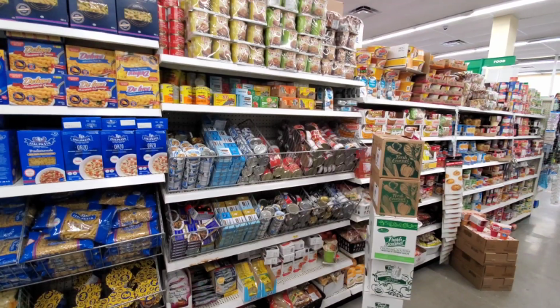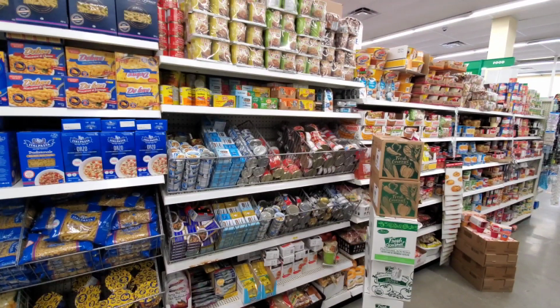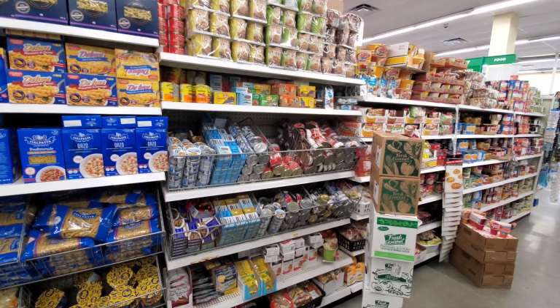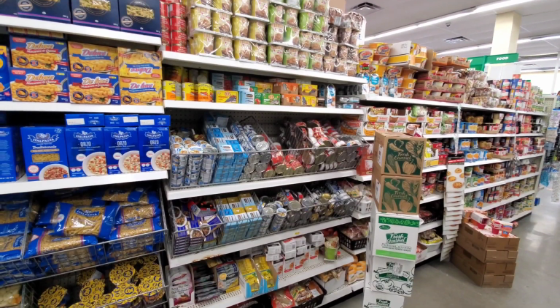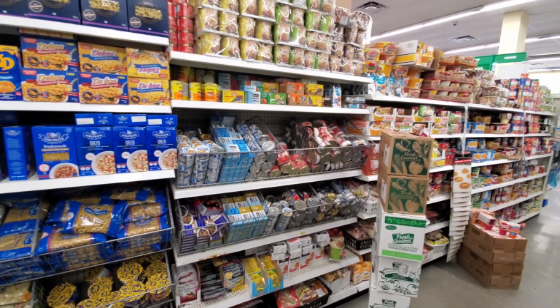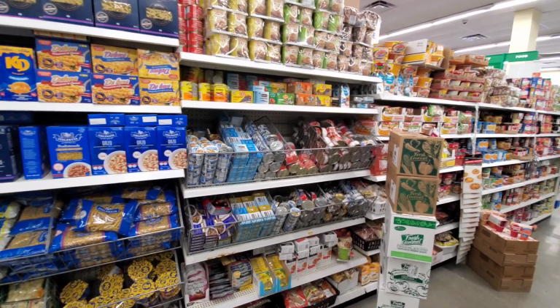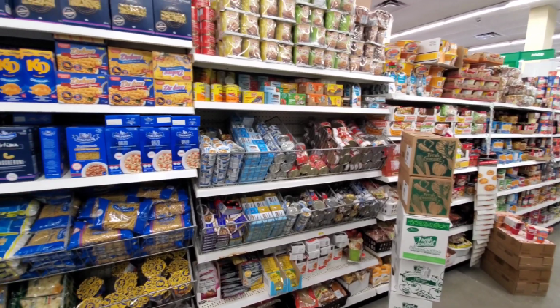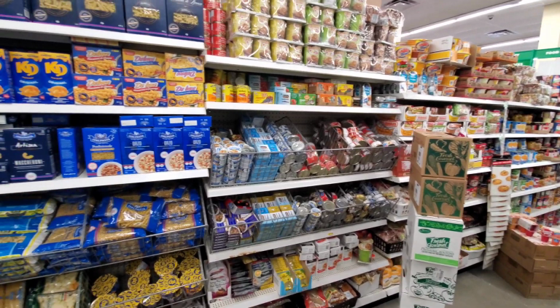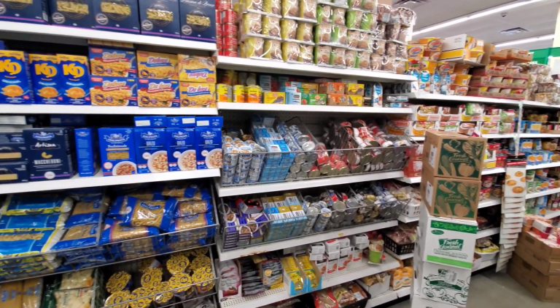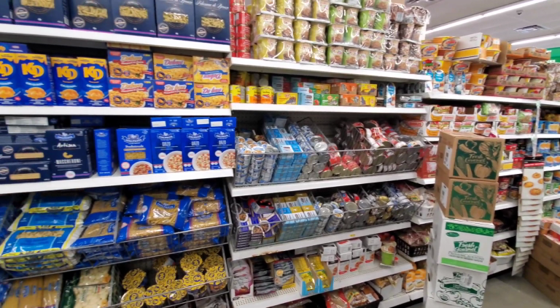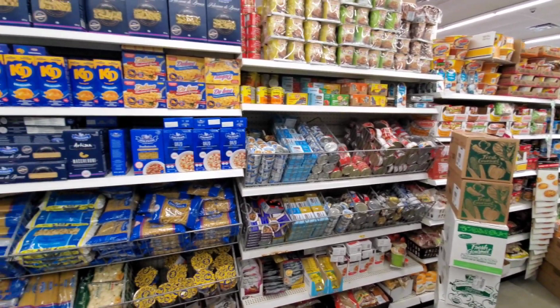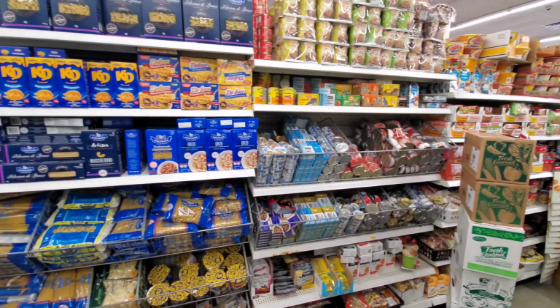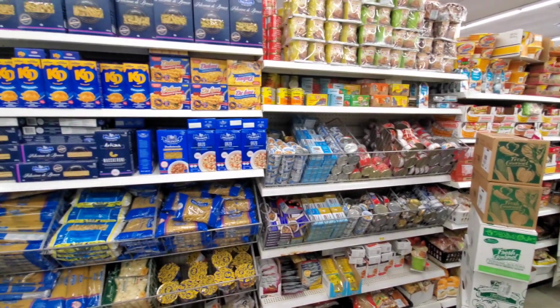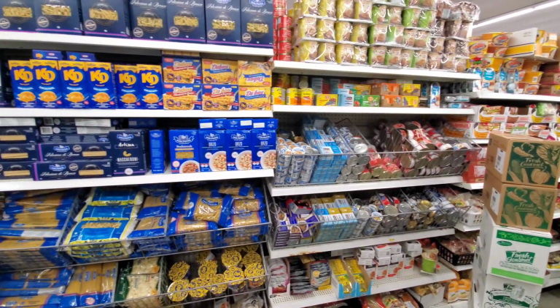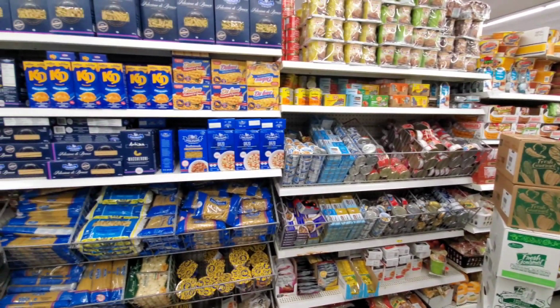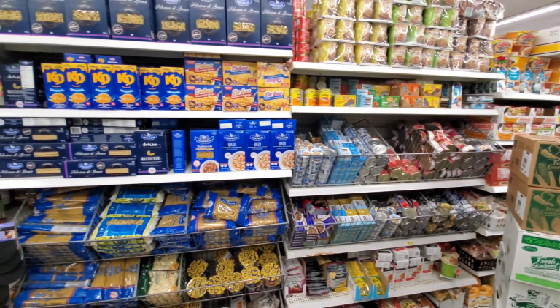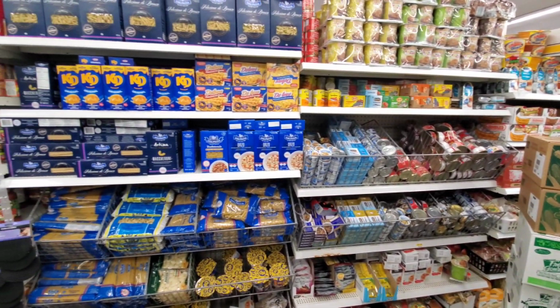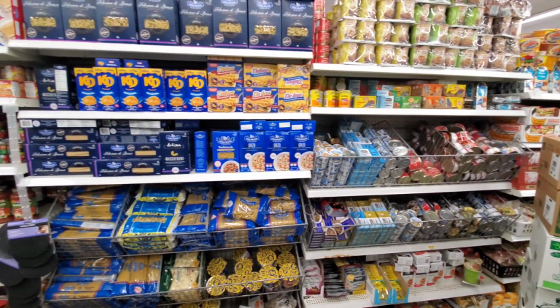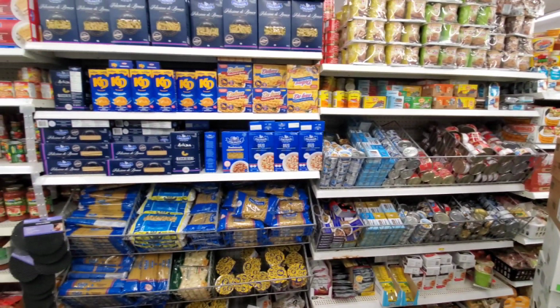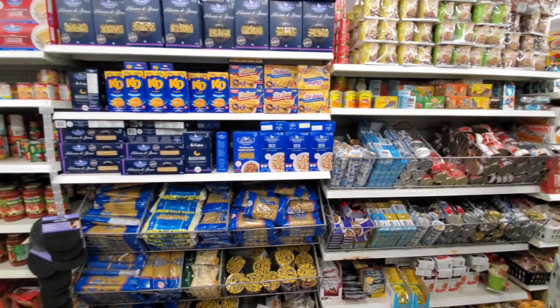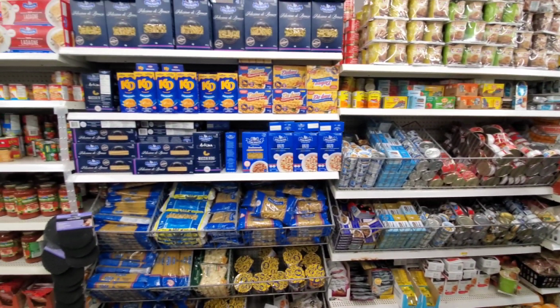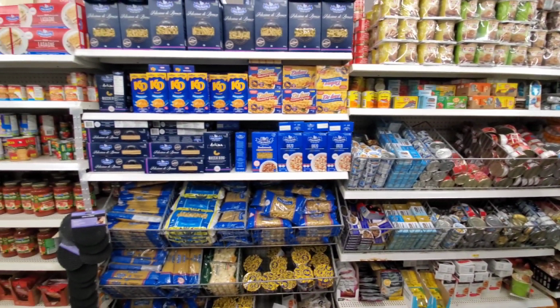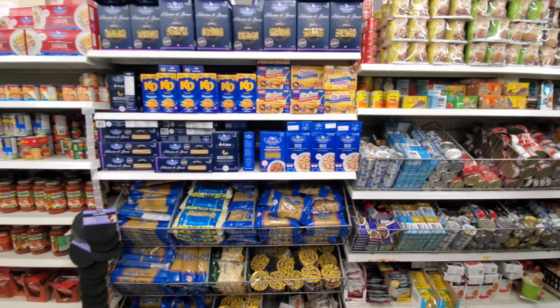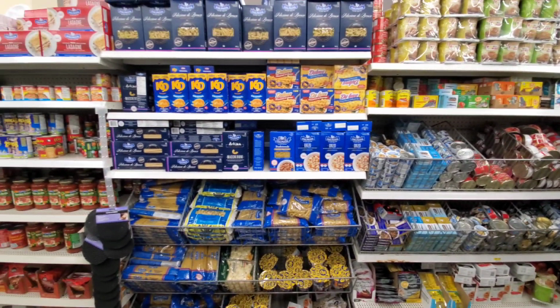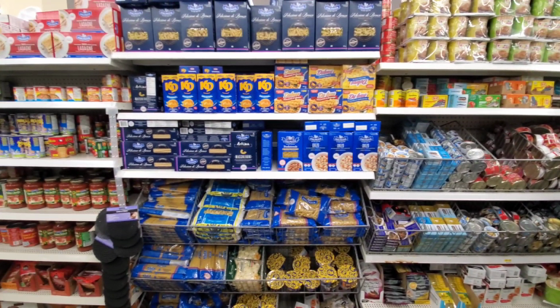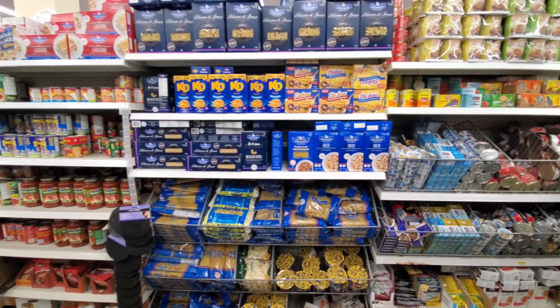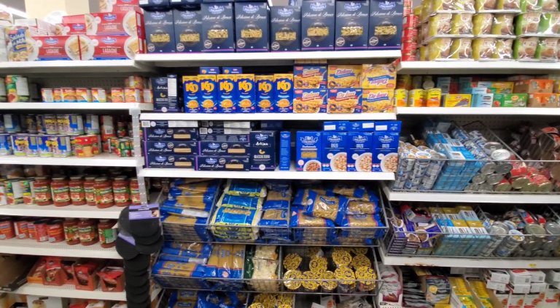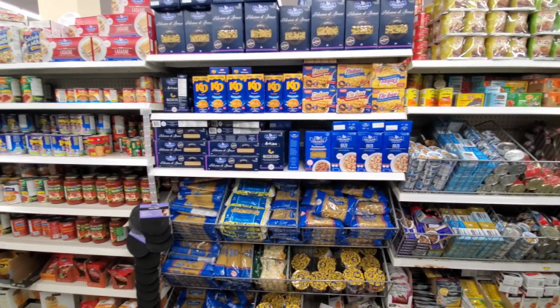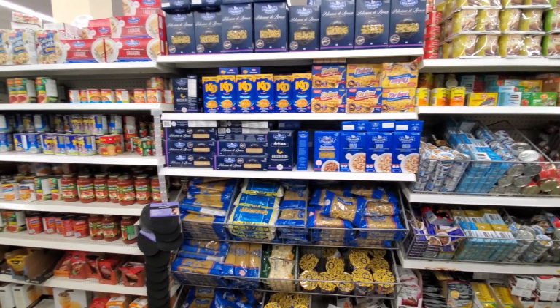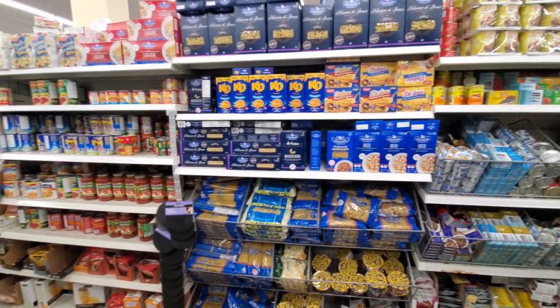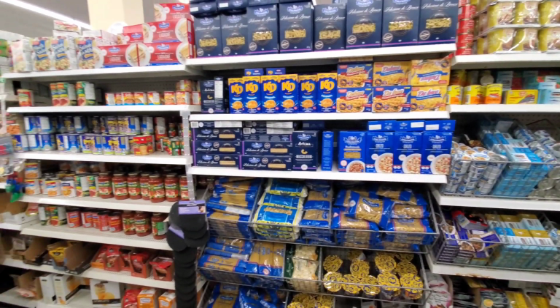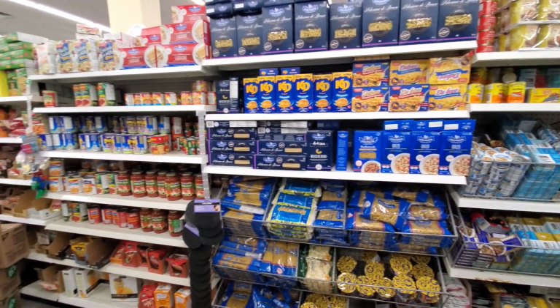Thankfully, you can still find that the grocery section is still open, so you can get your groceries and snacks.